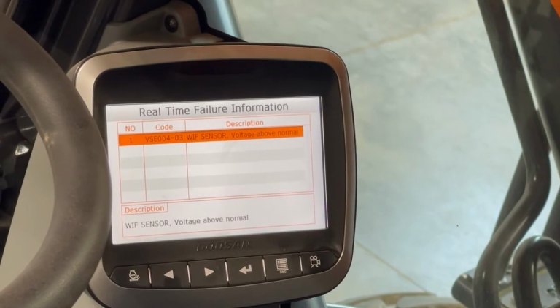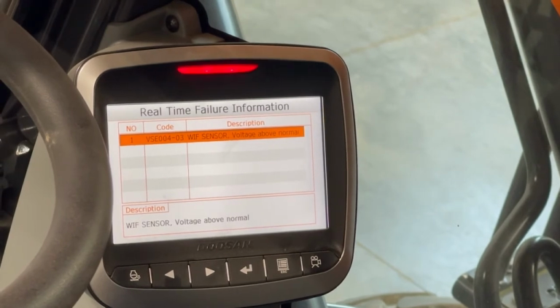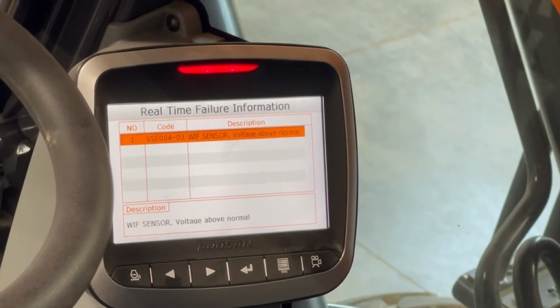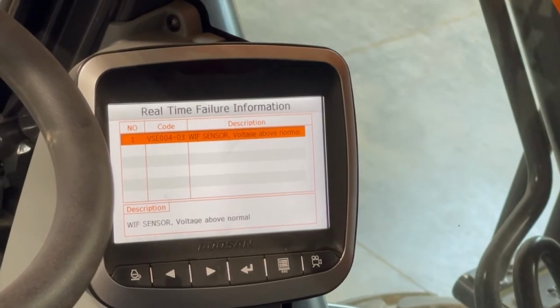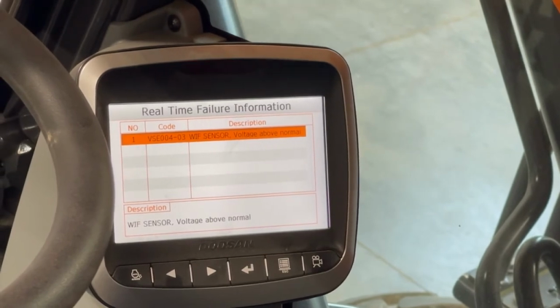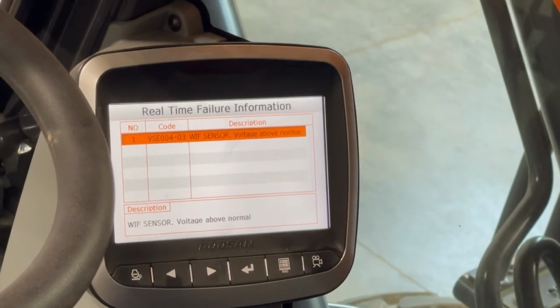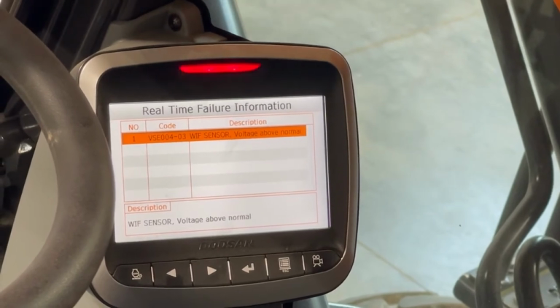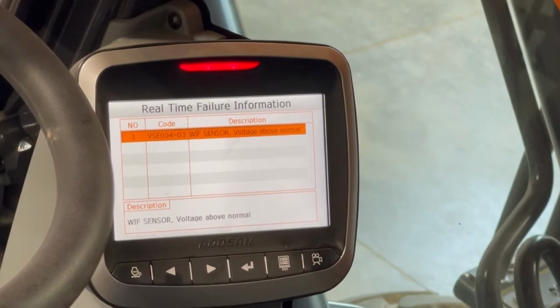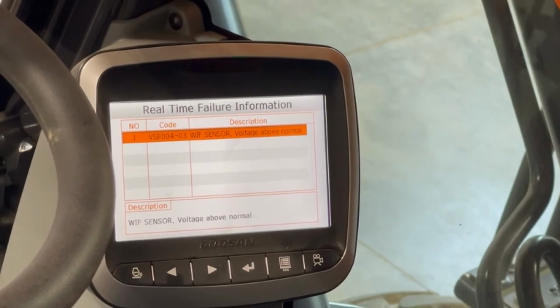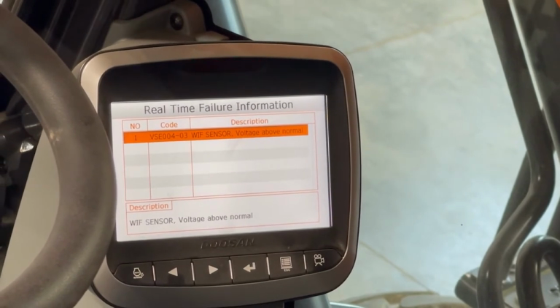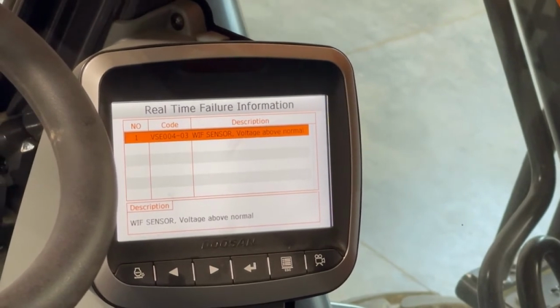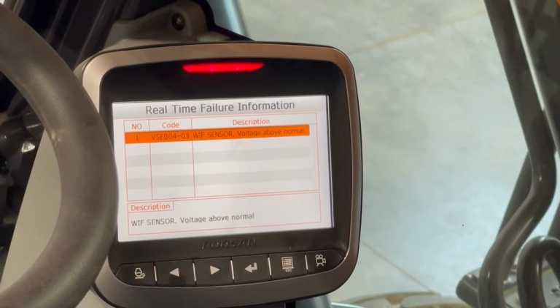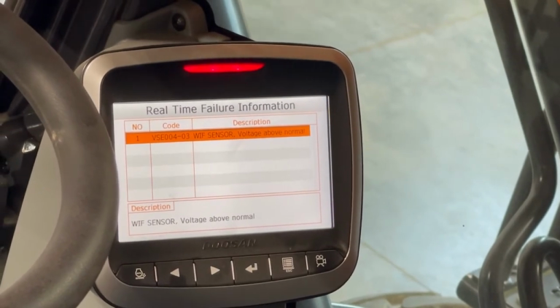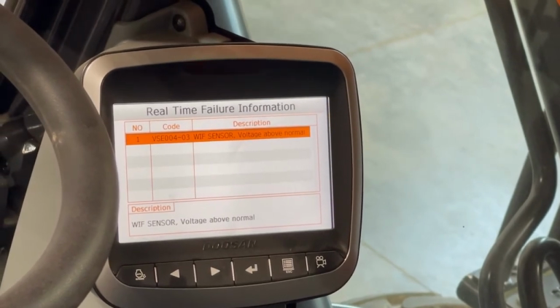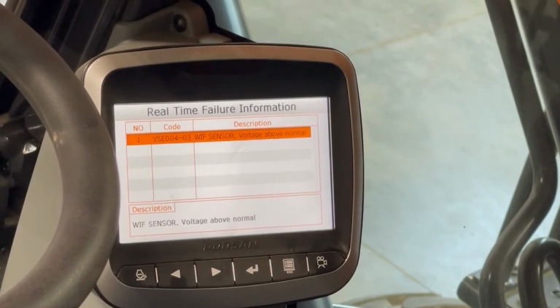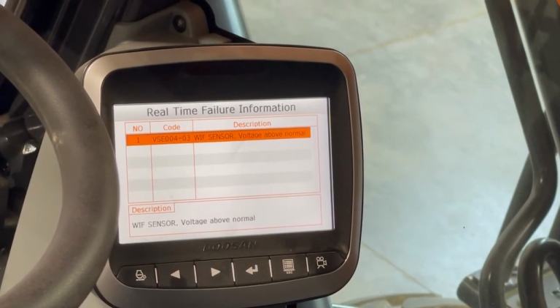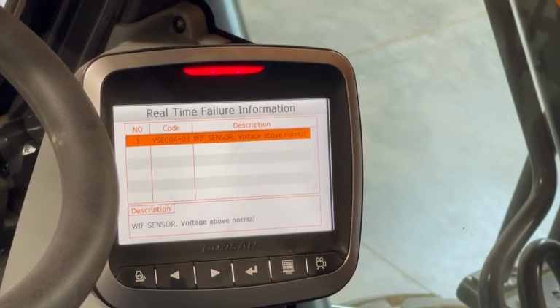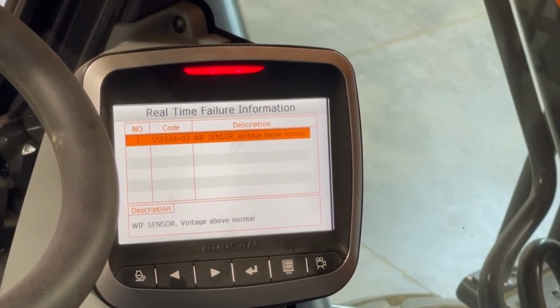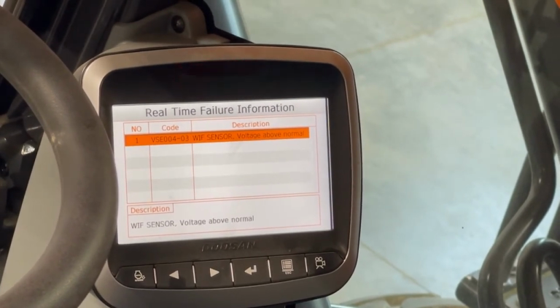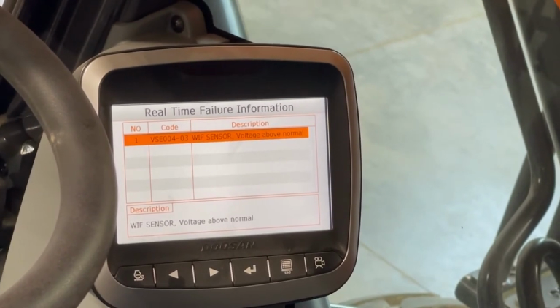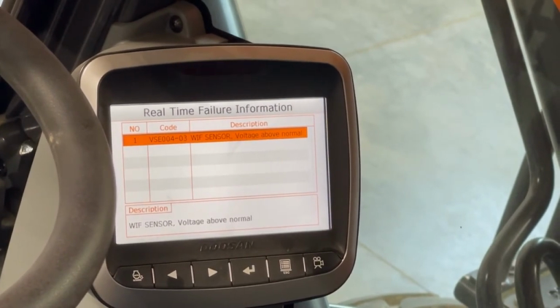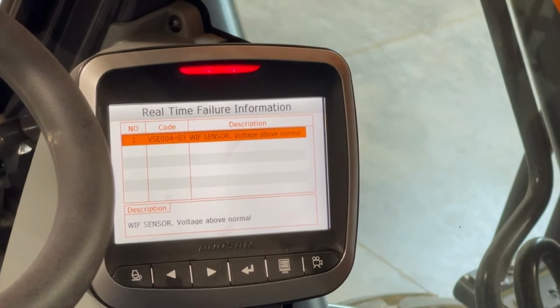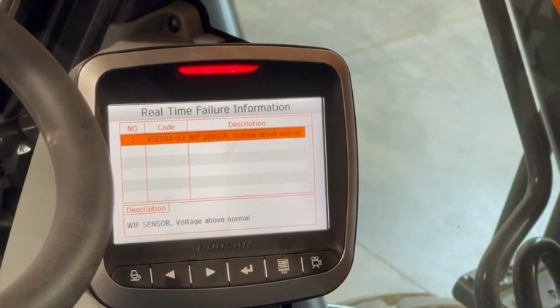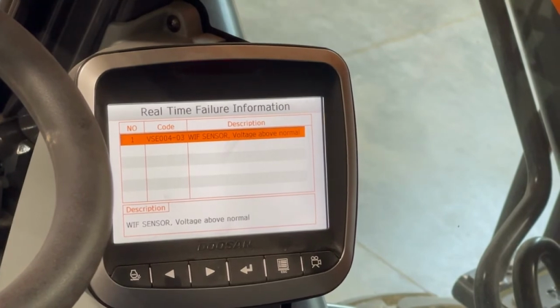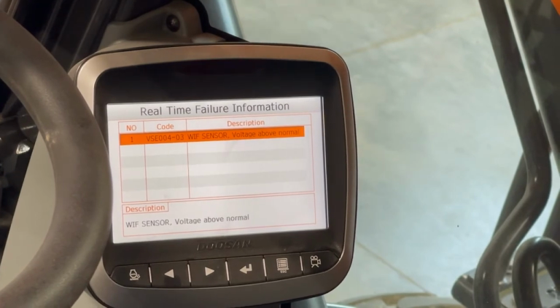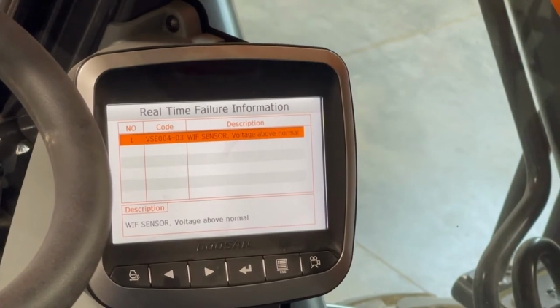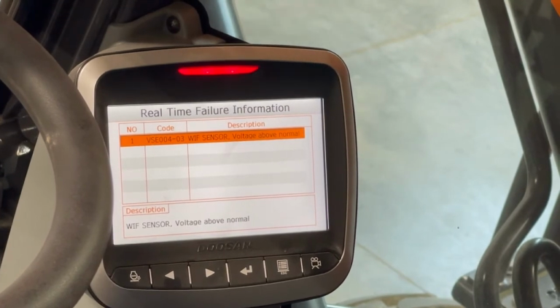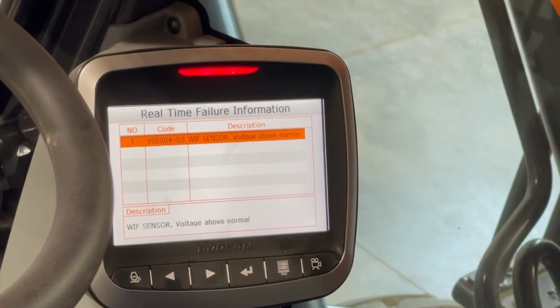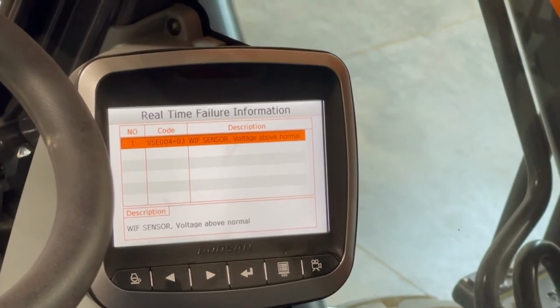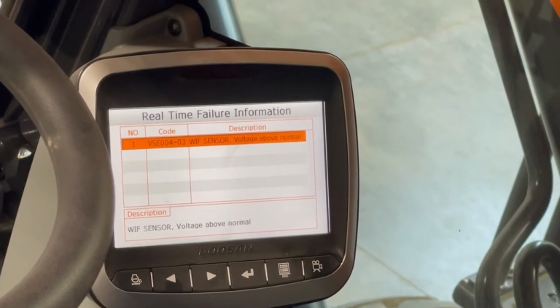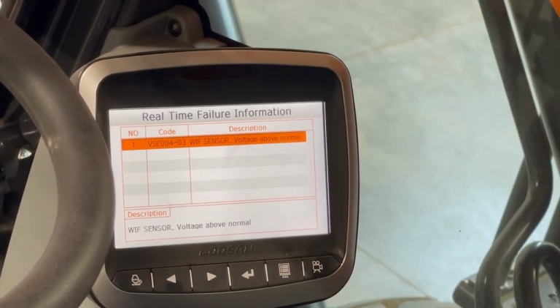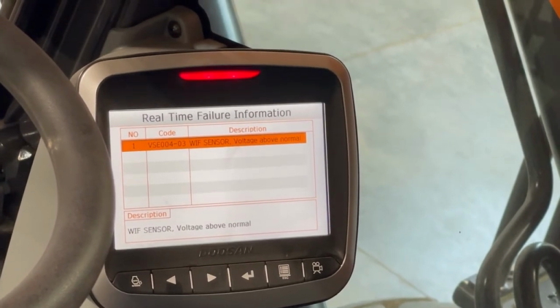As you can see, we have a water and fuel sensor issue on this machine. I unplugged the sensor just for this video.